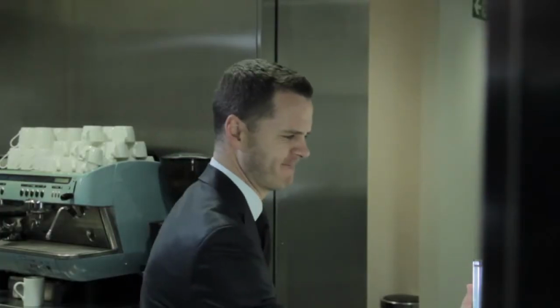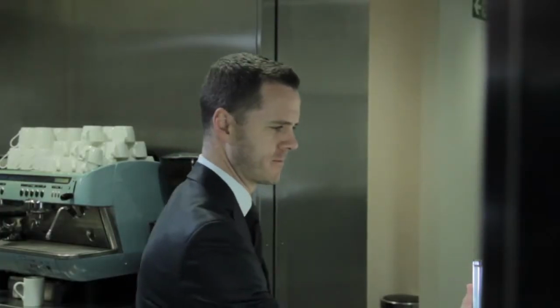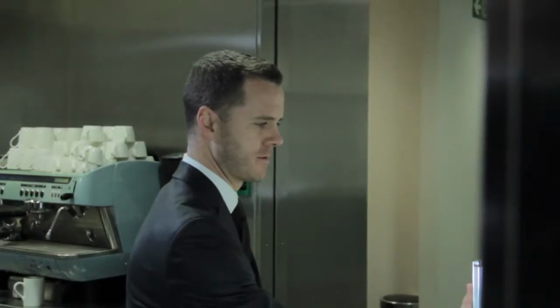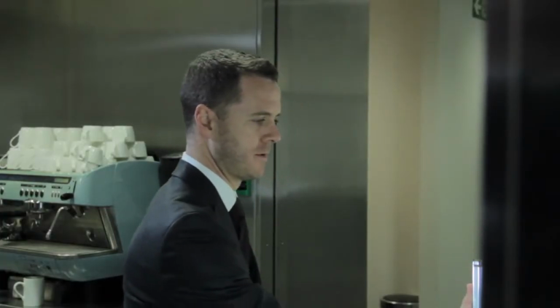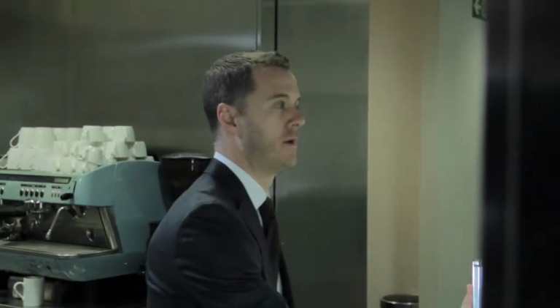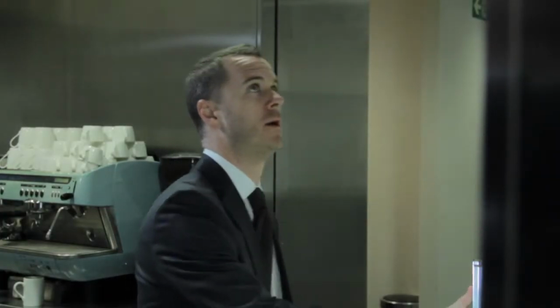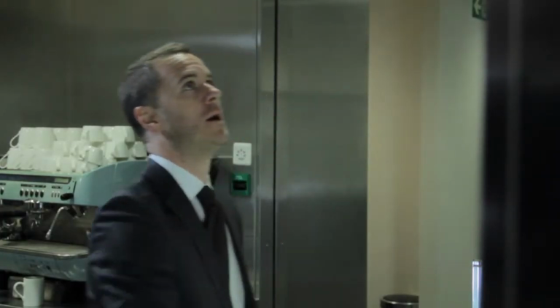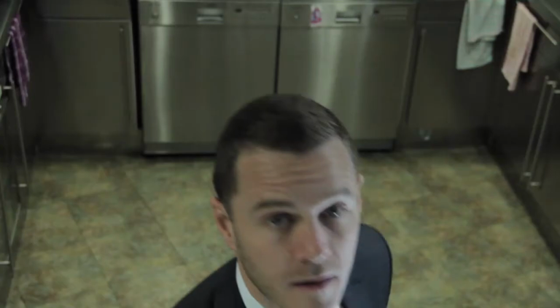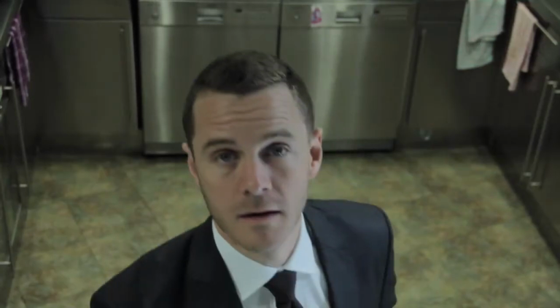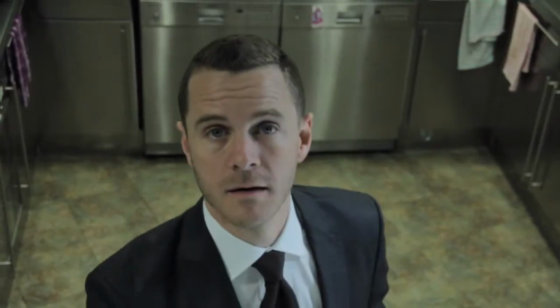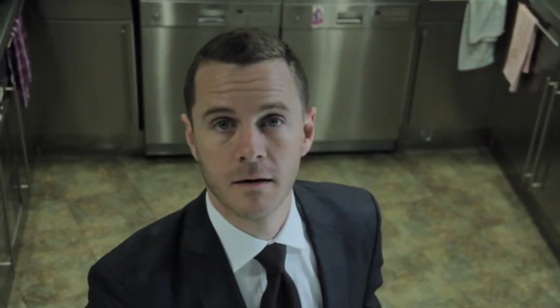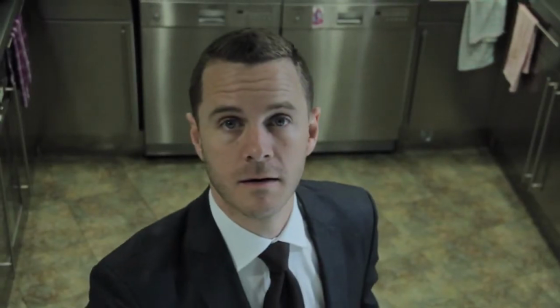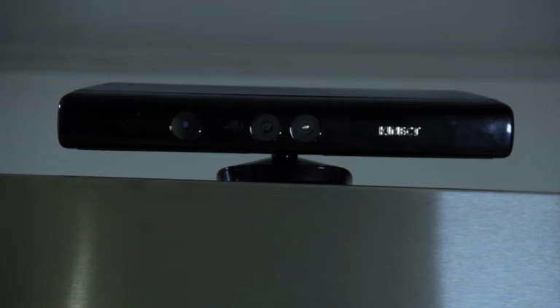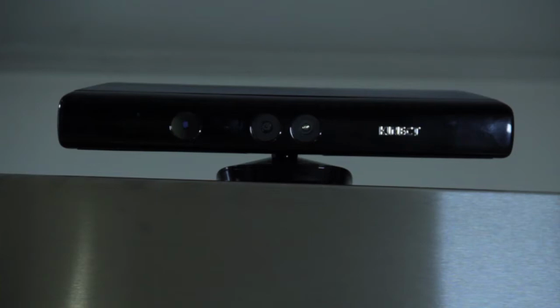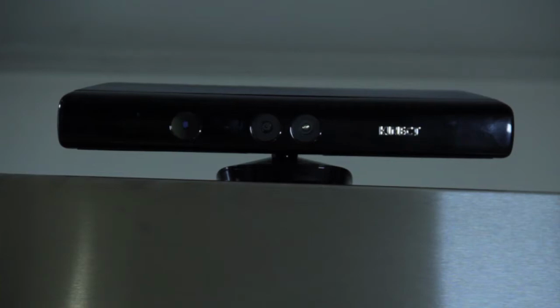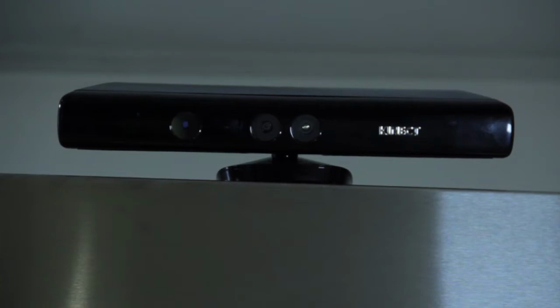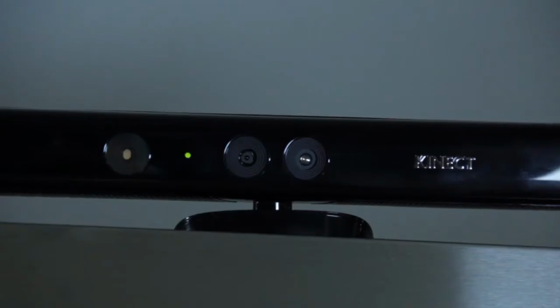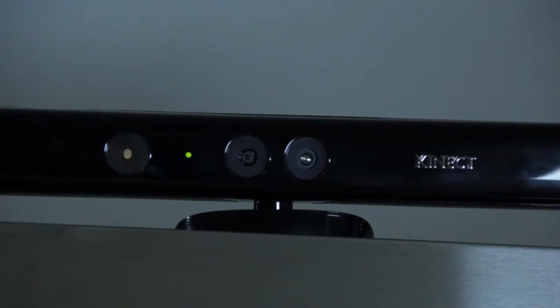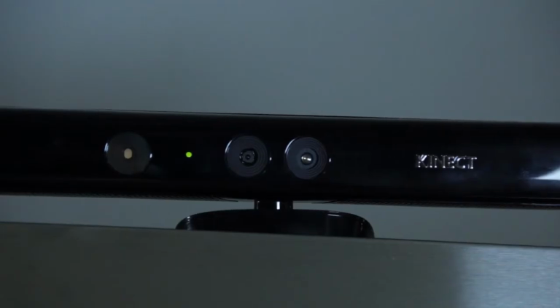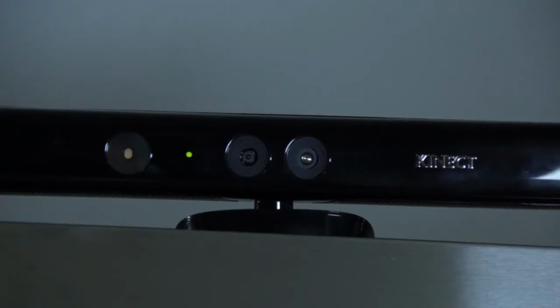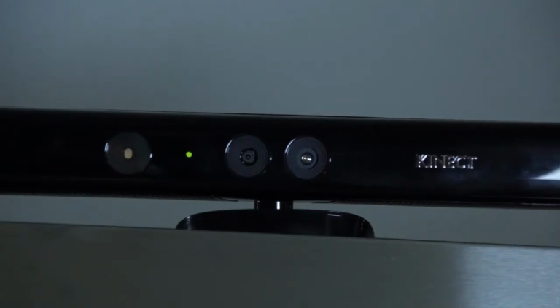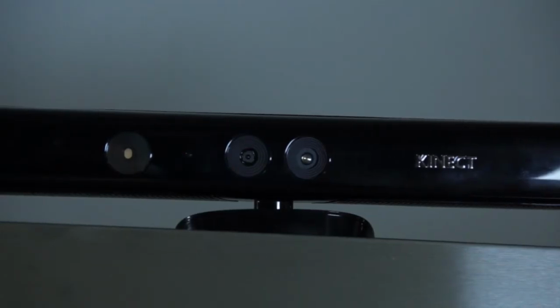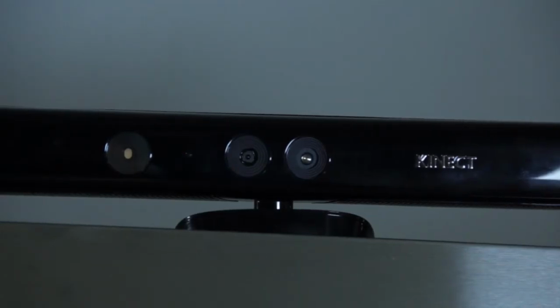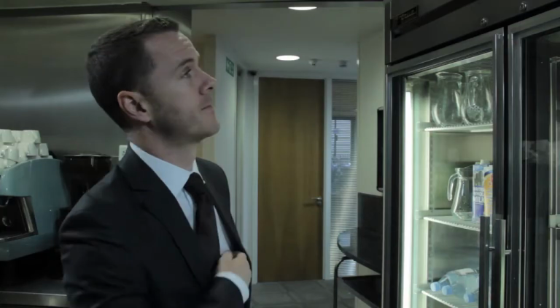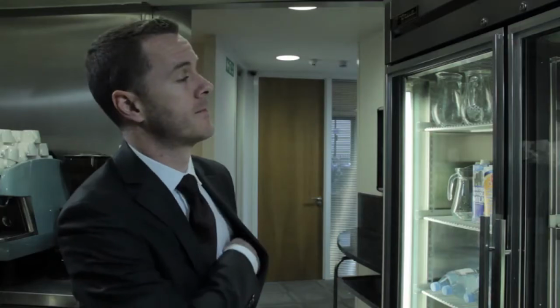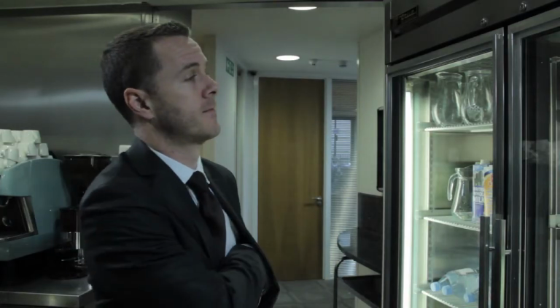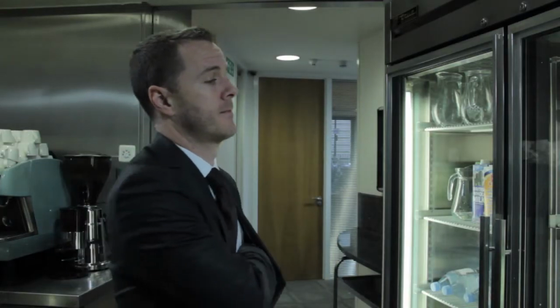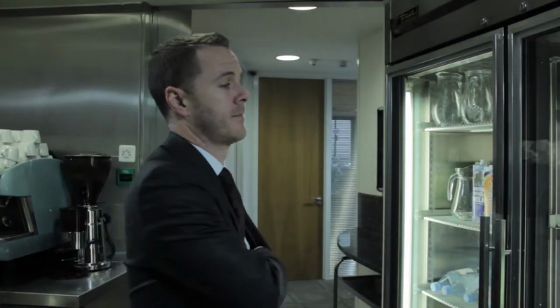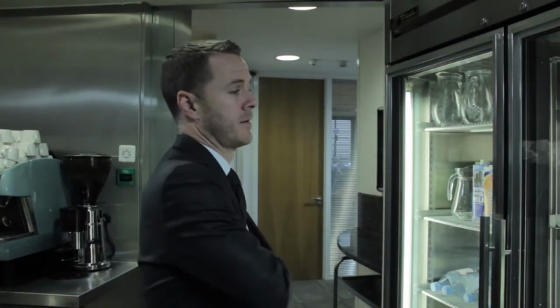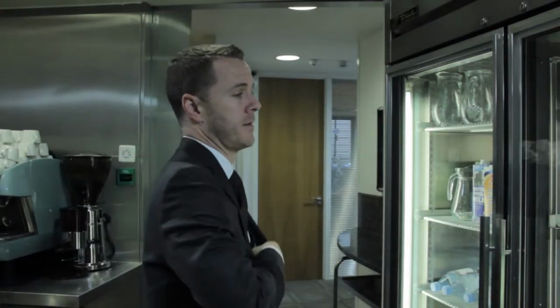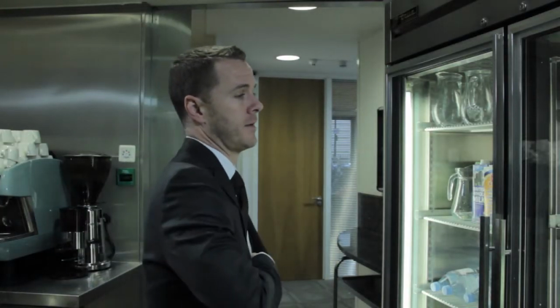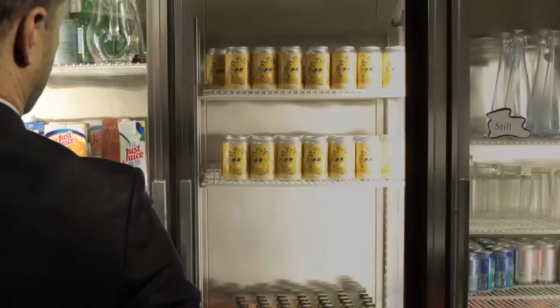The fridge is currently locked, but it can identify Reggie using a Microsoft Kinect for facial recognition and the NFC tag in his ID badge.